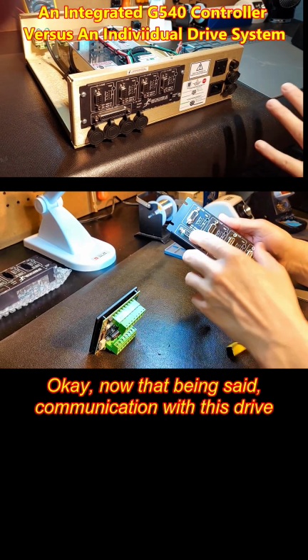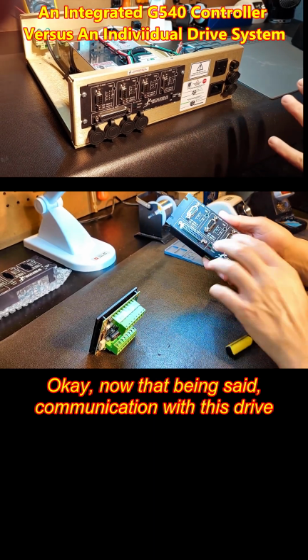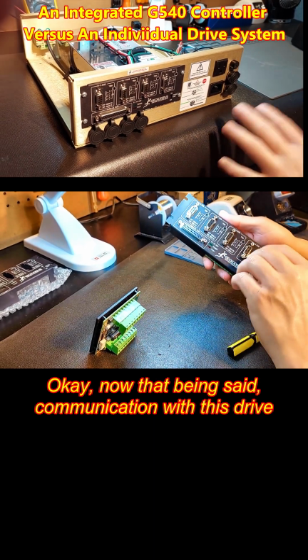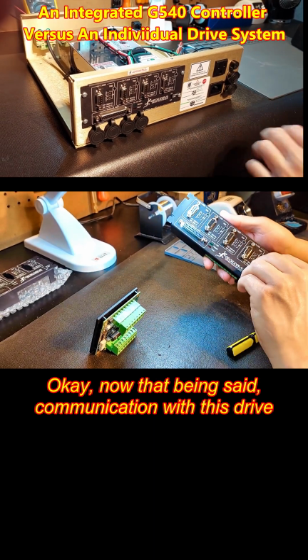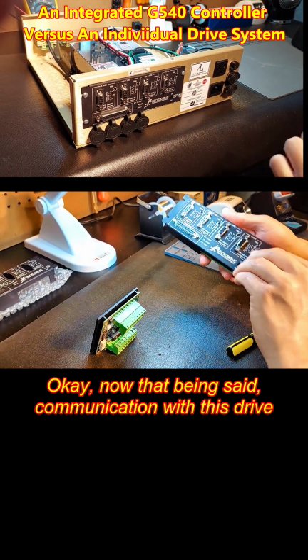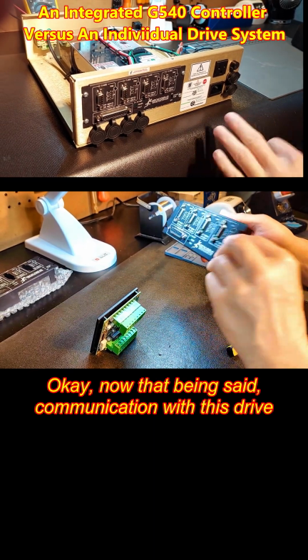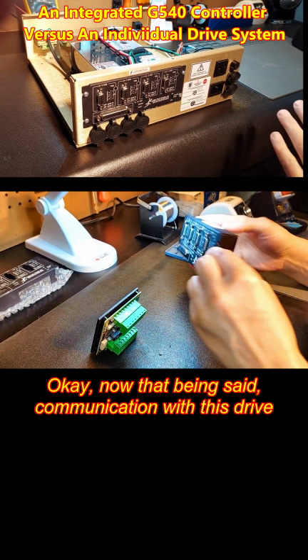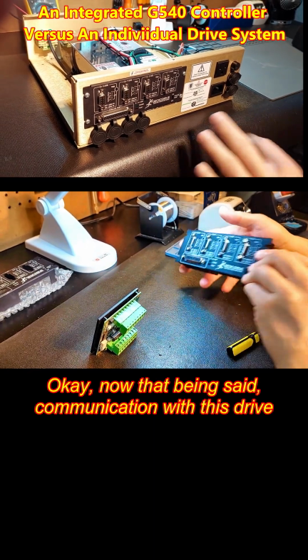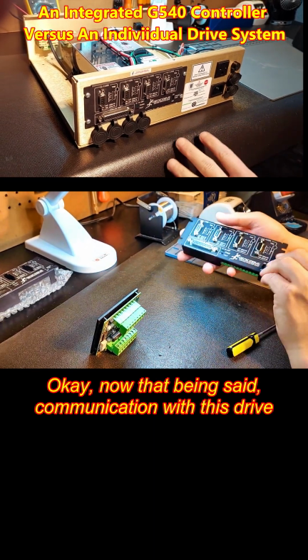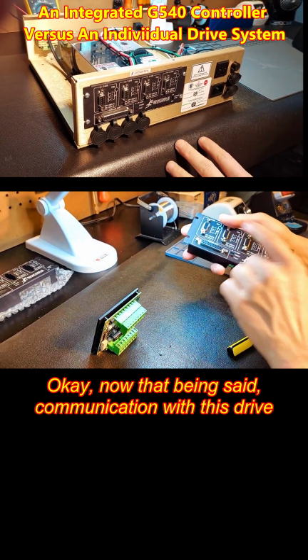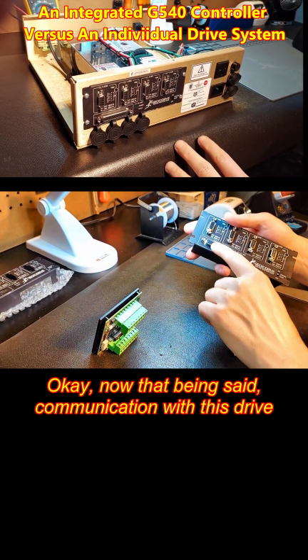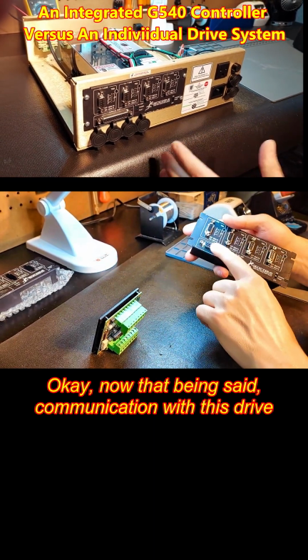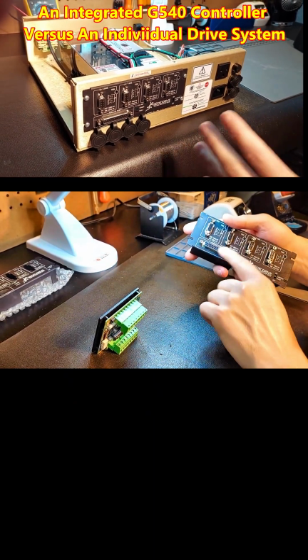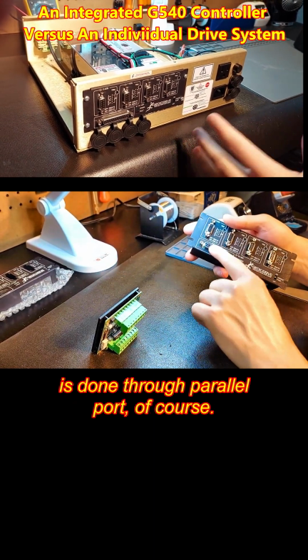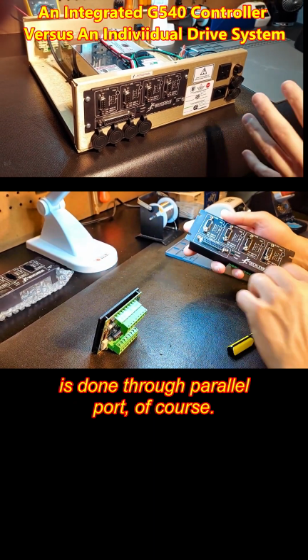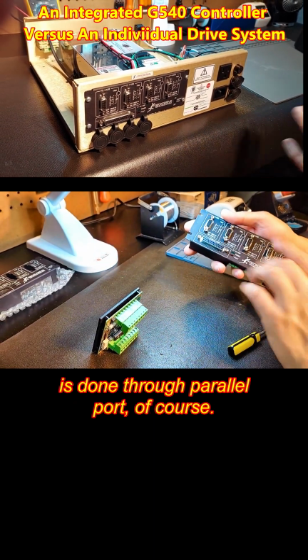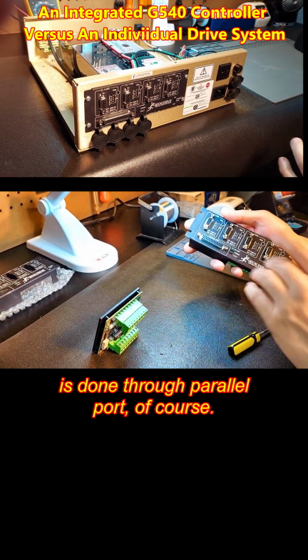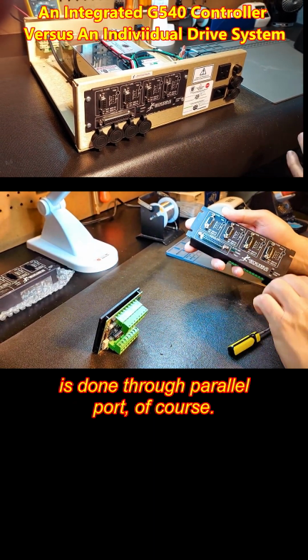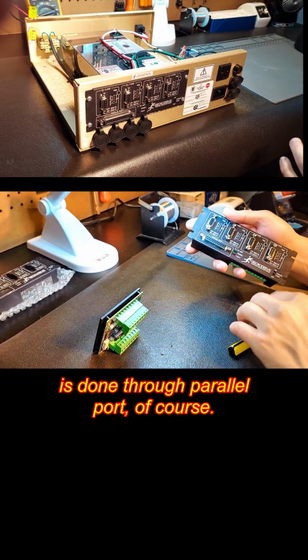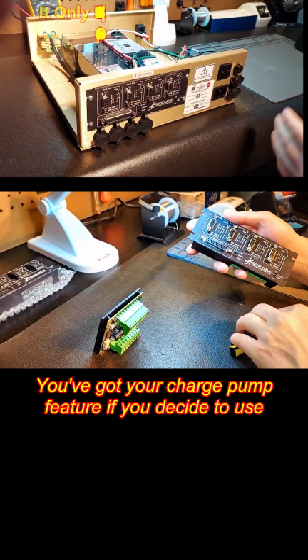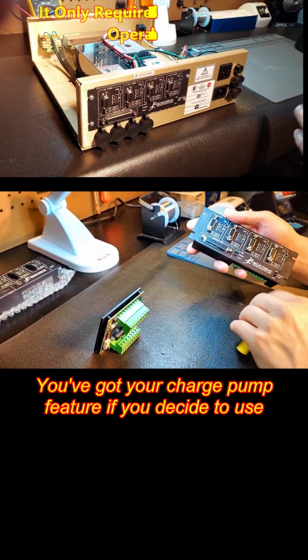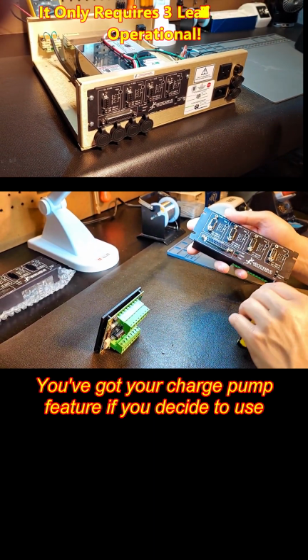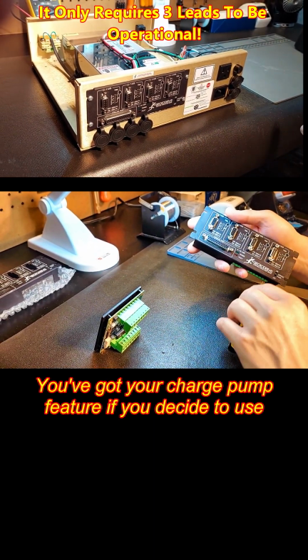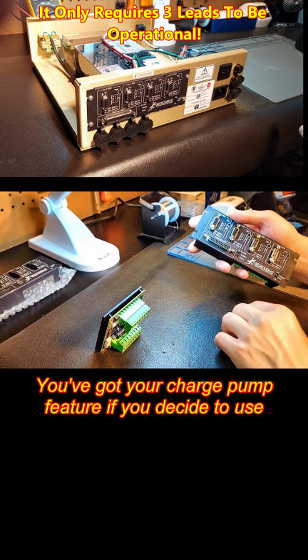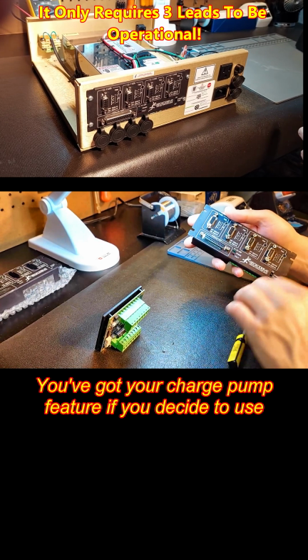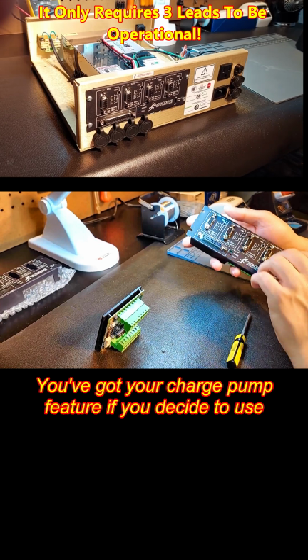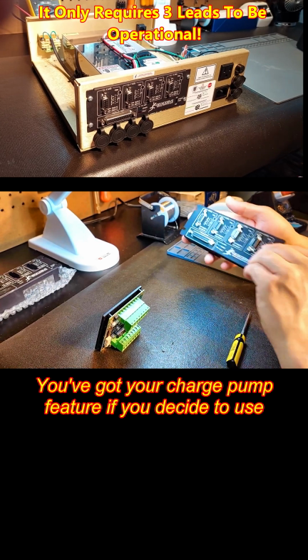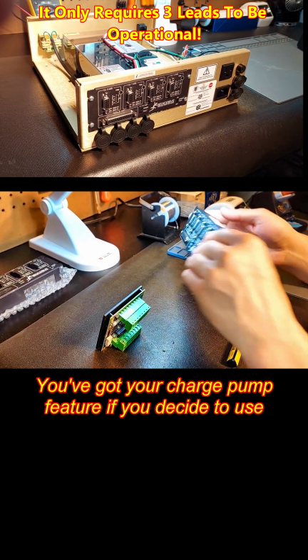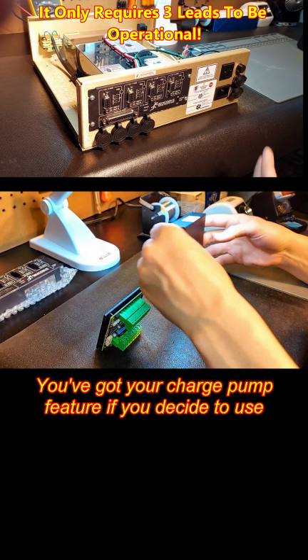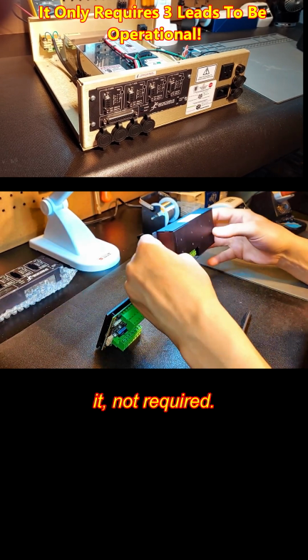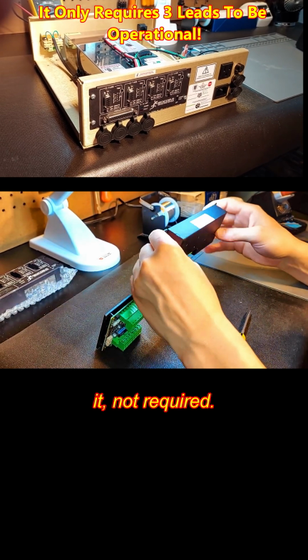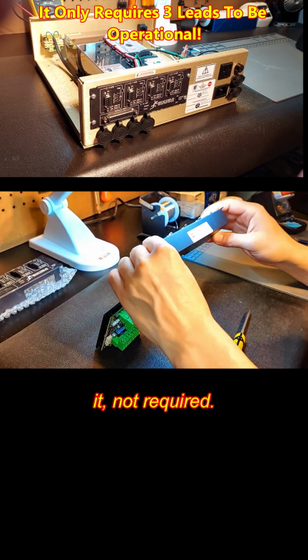Now that being said, communication with this drive is done through parallel port, of course. You've got your charge pump feature if you decide to use it — not required.